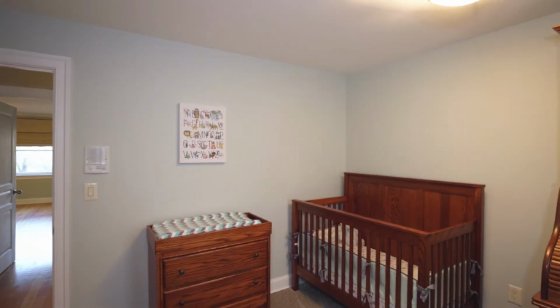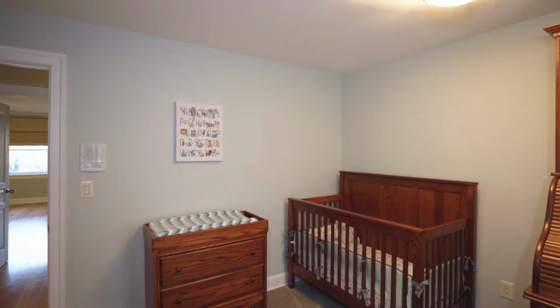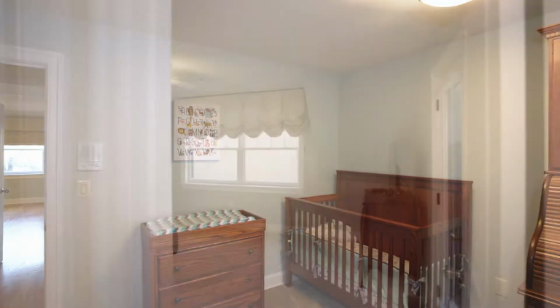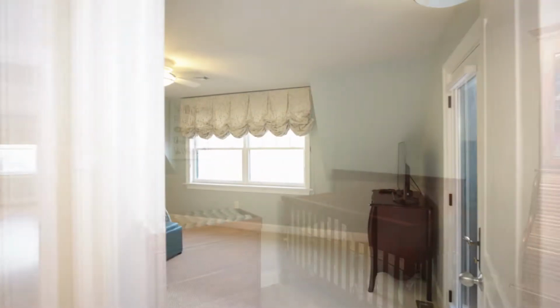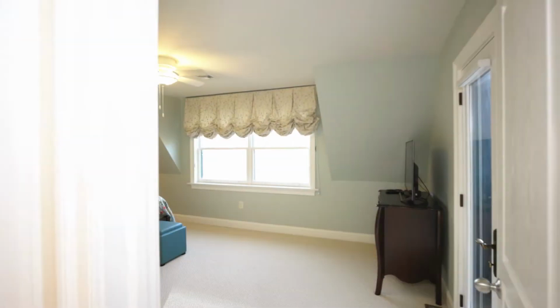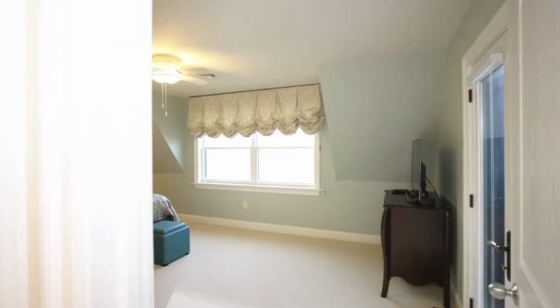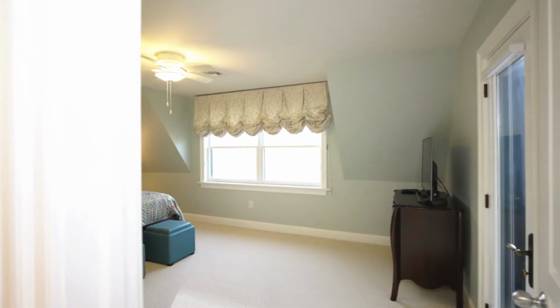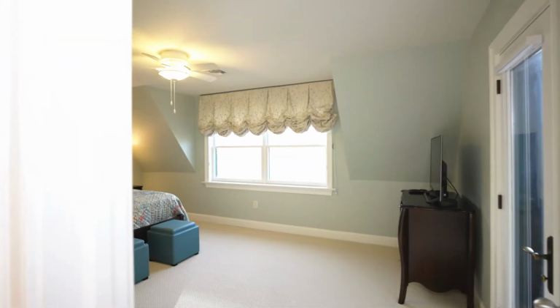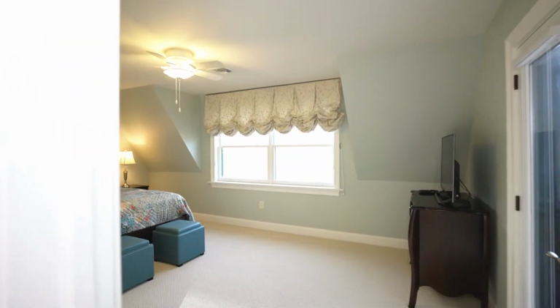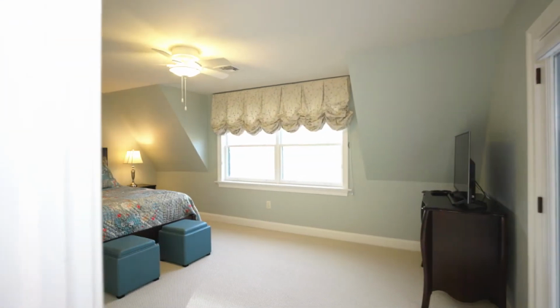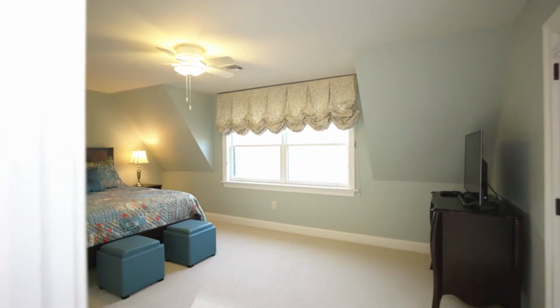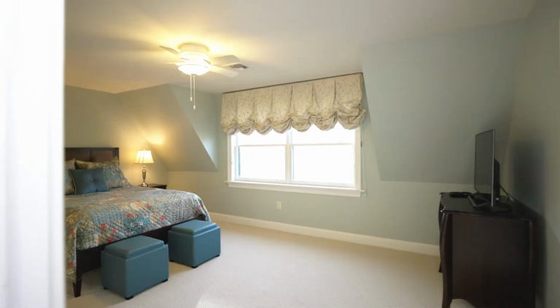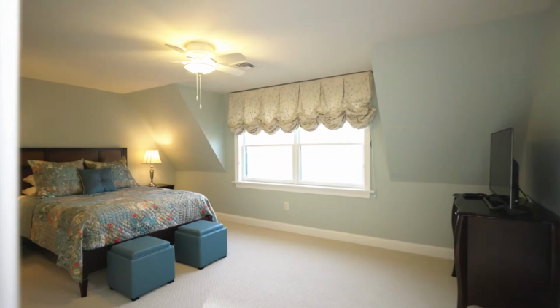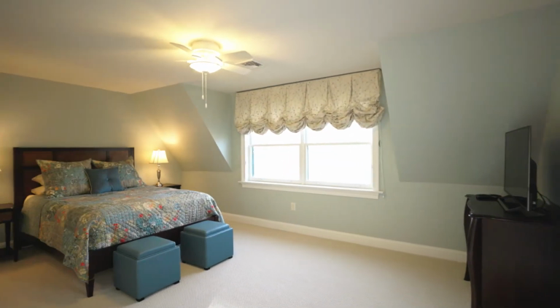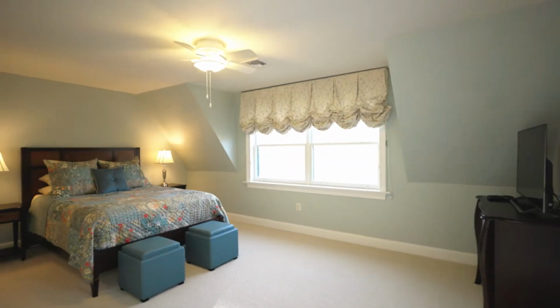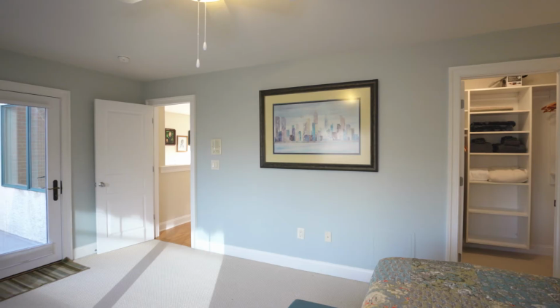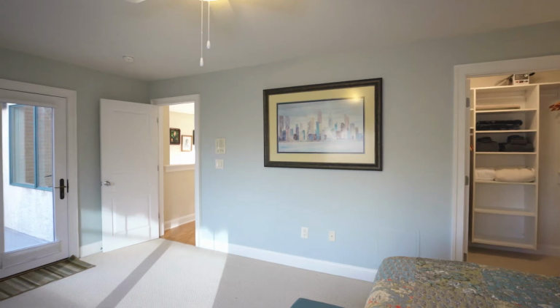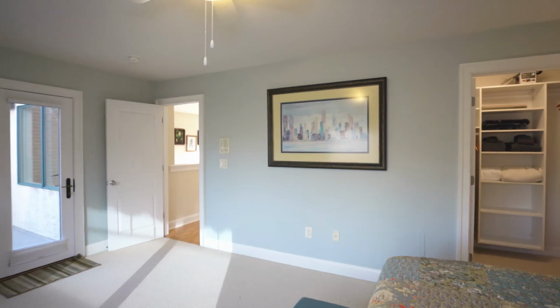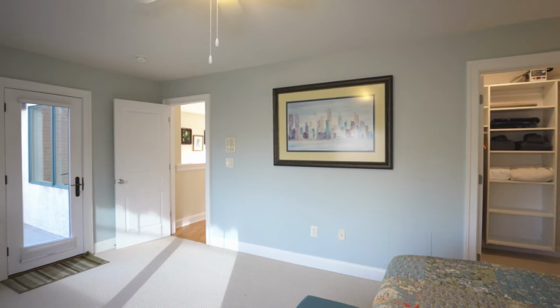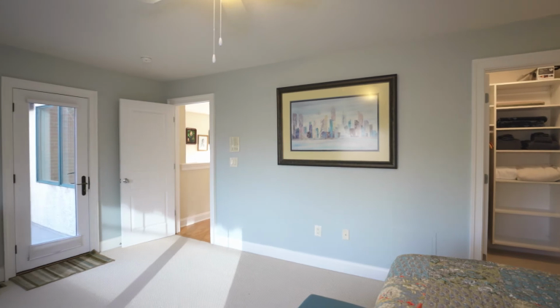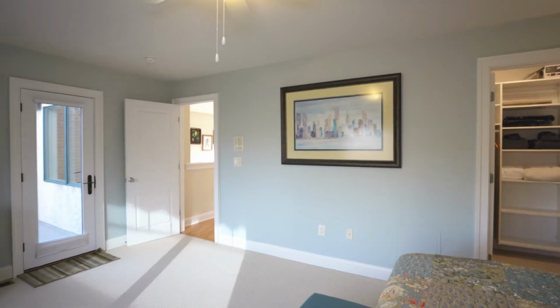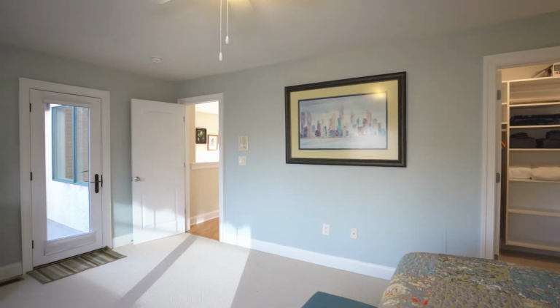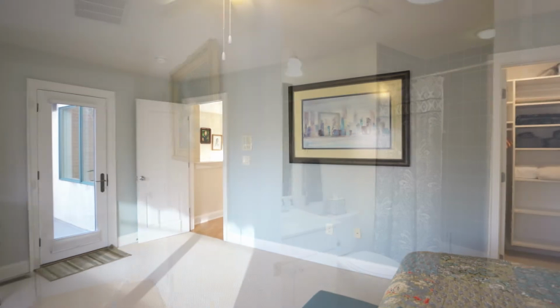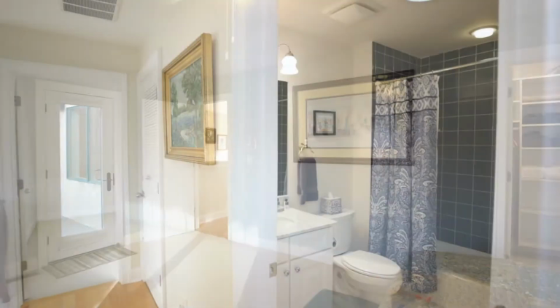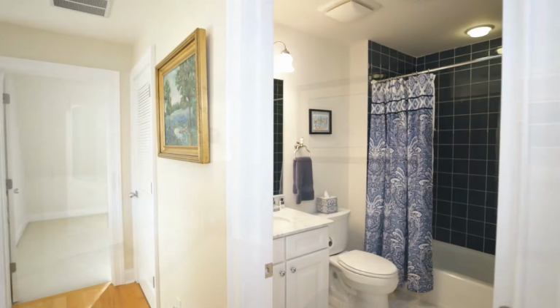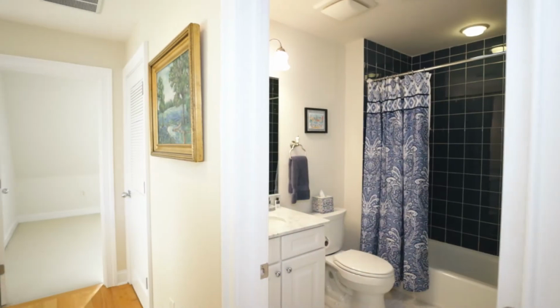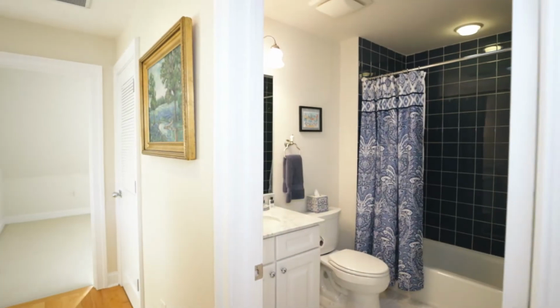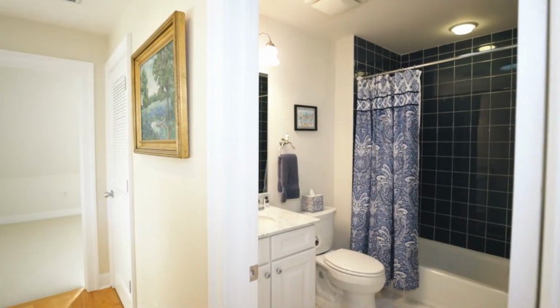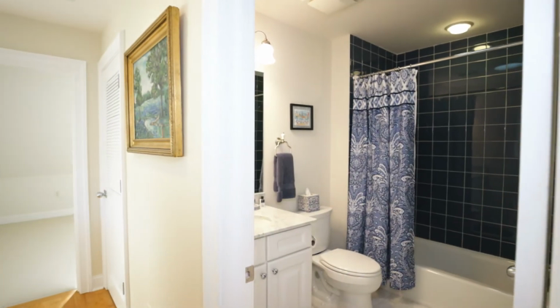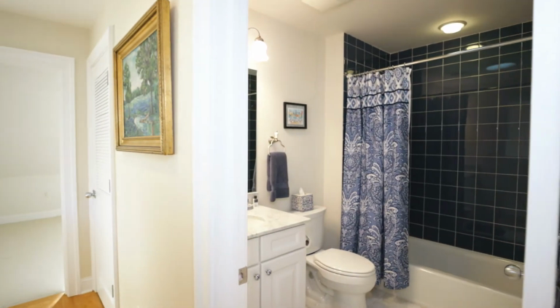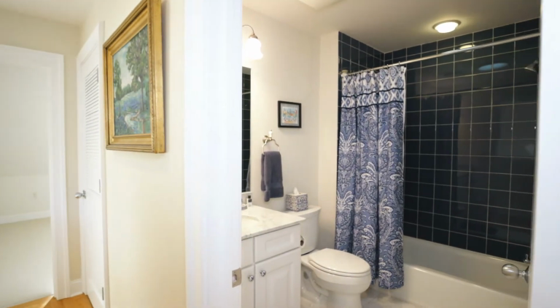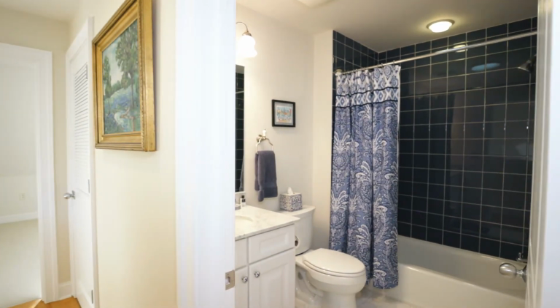The third floor has two bedrooms with walk-in closets and a full bath with skylight.